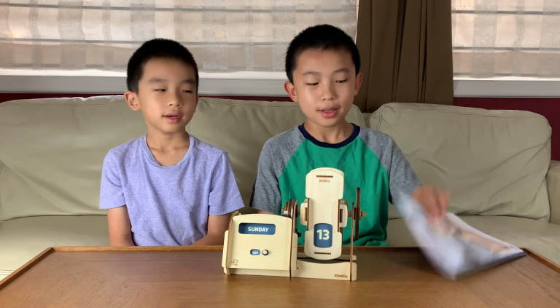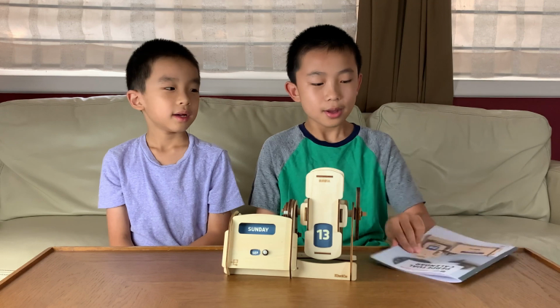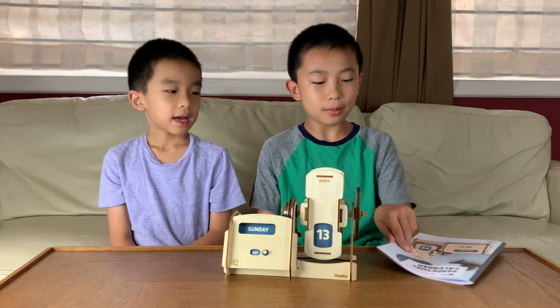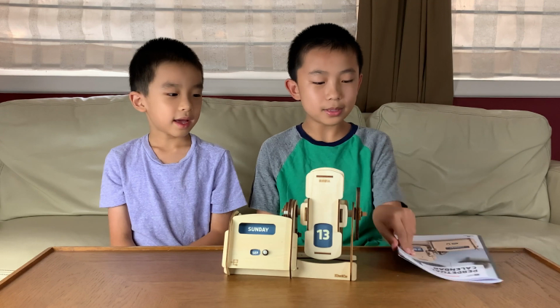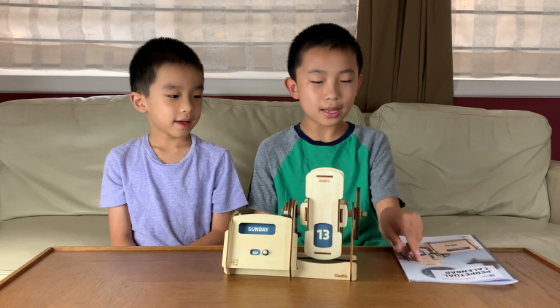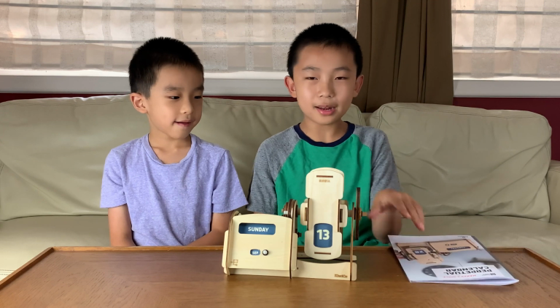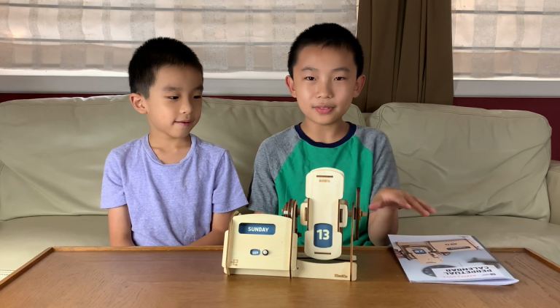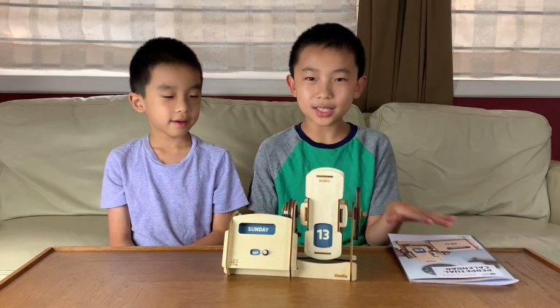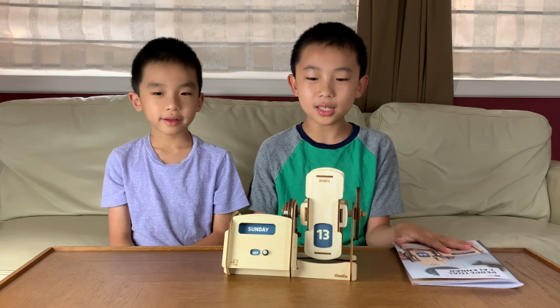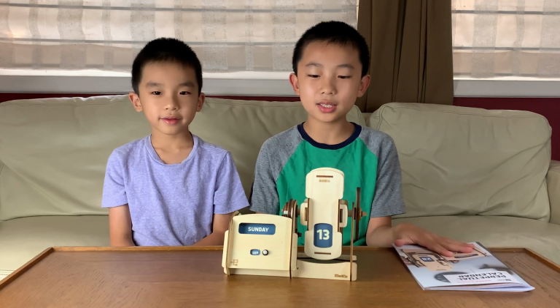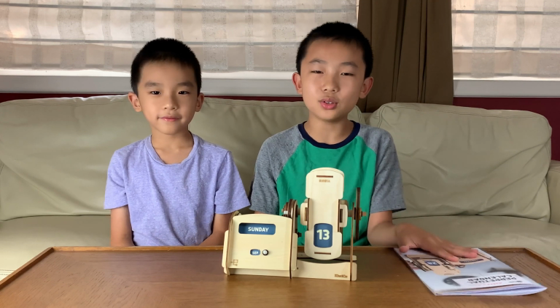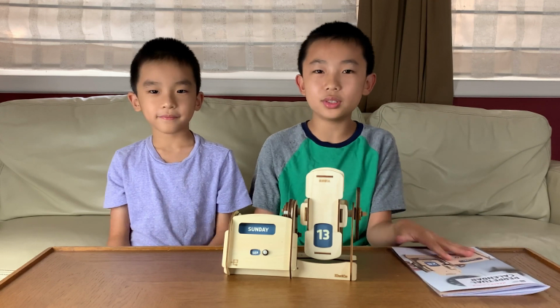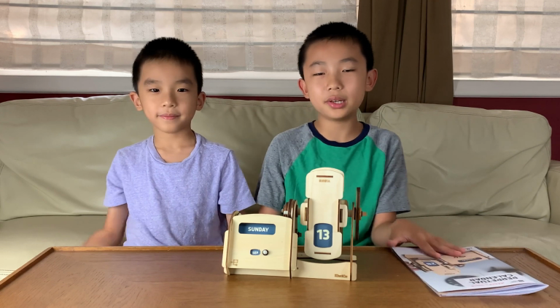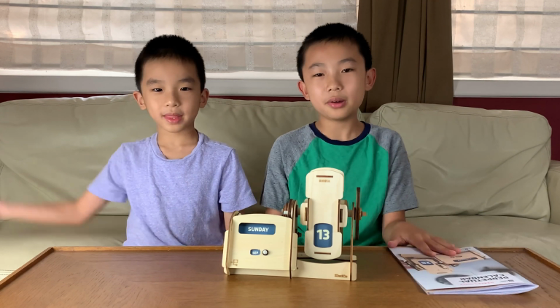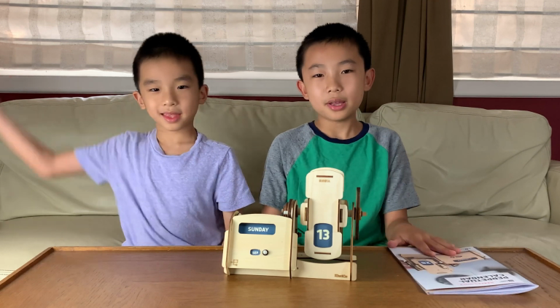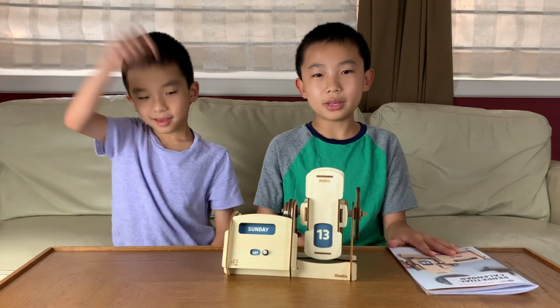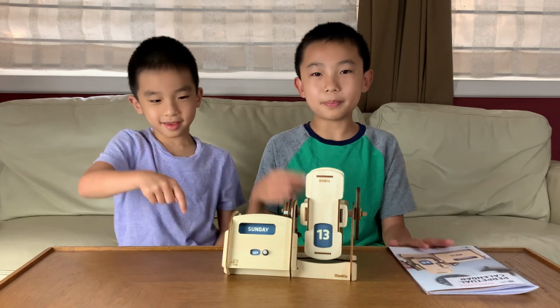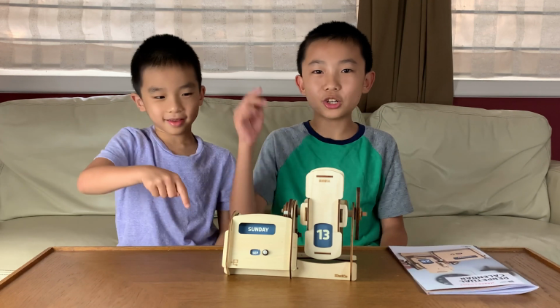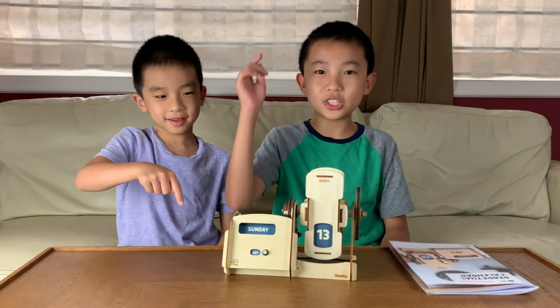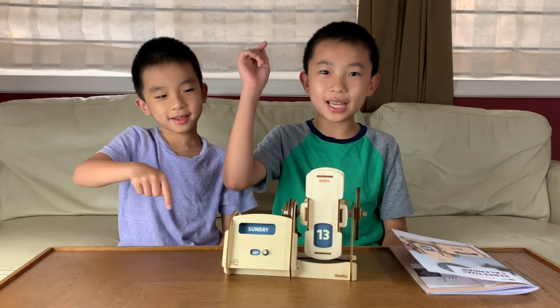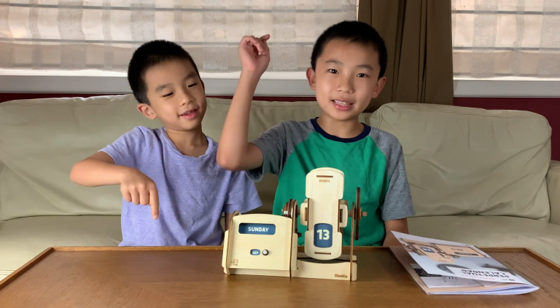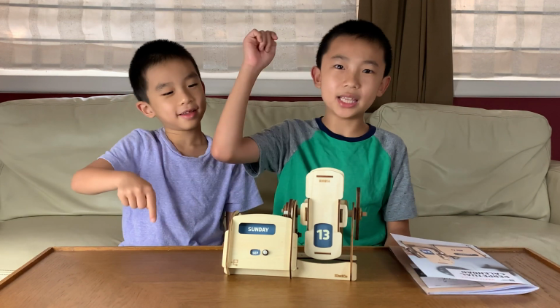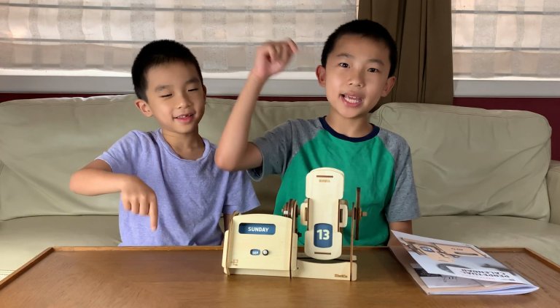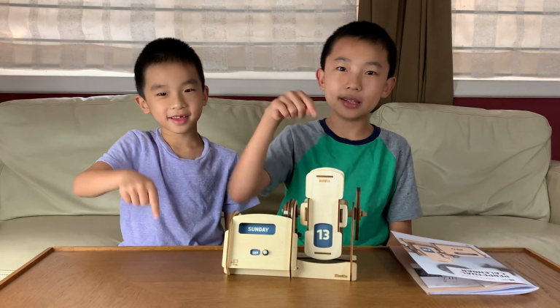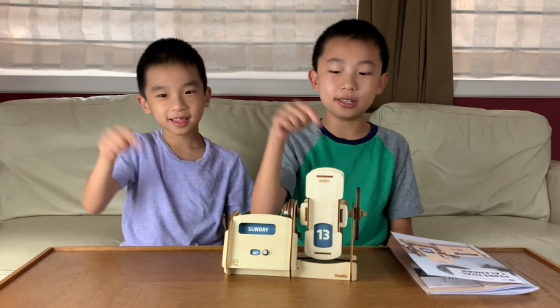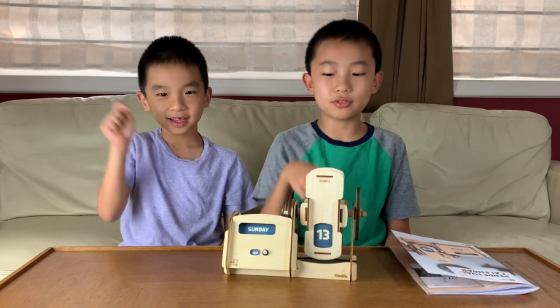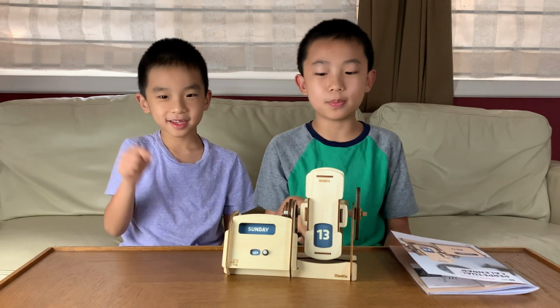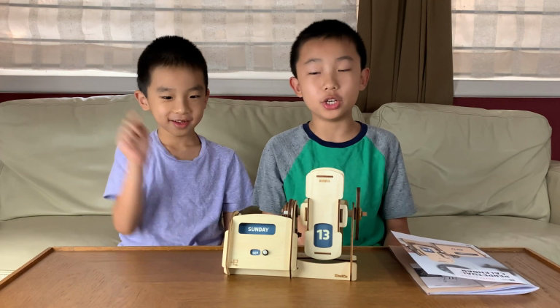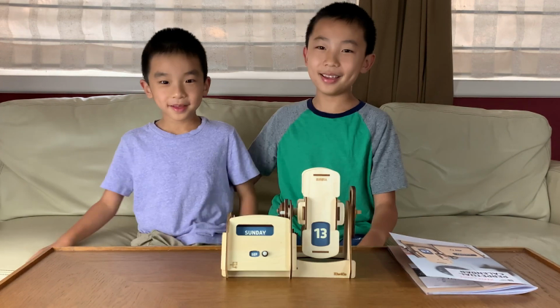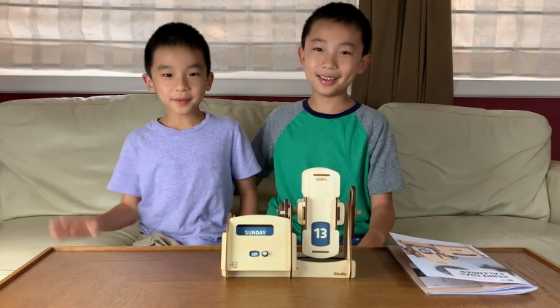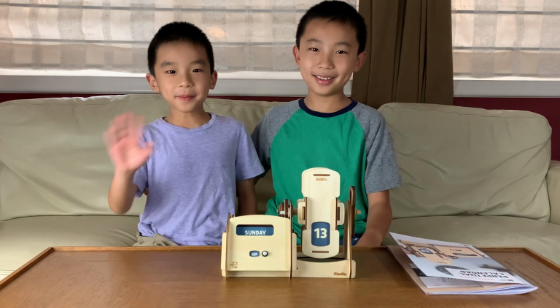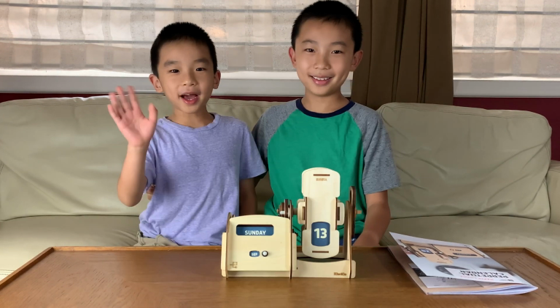Once again, if this looks cool to you, you can purchase it at the link in the description. Bye bye!